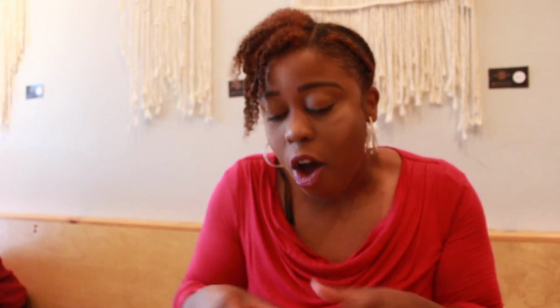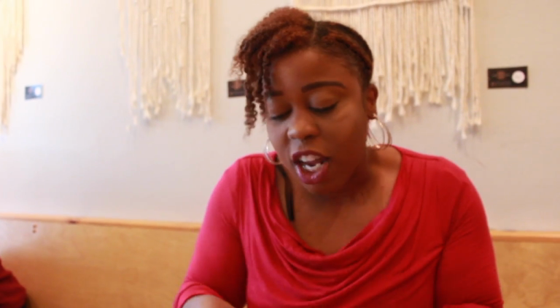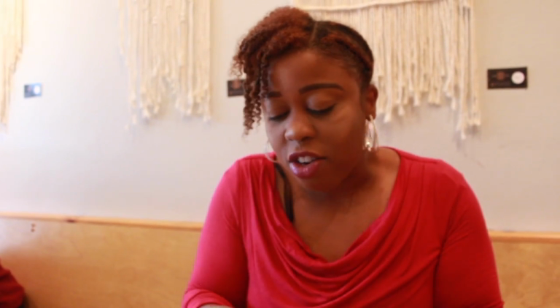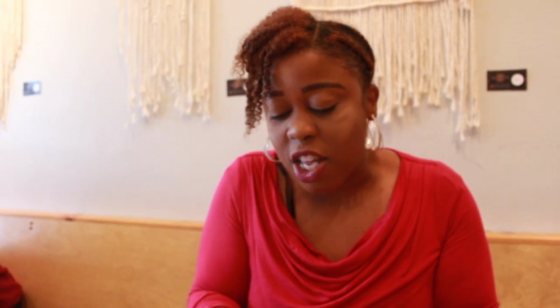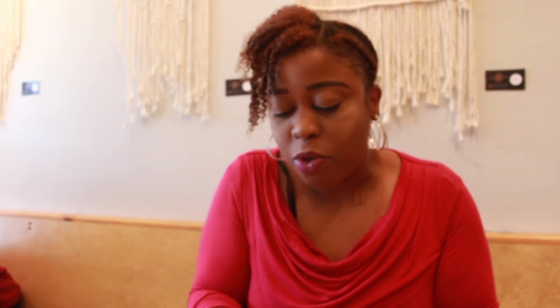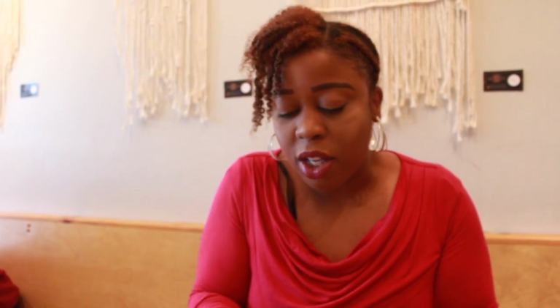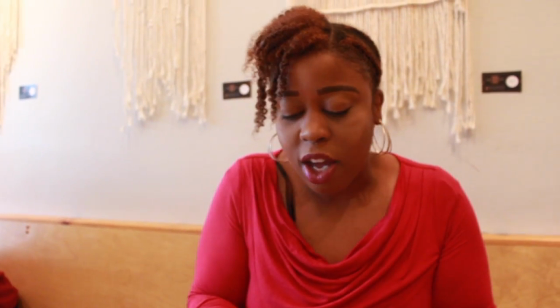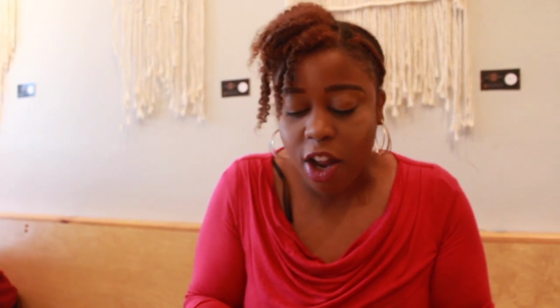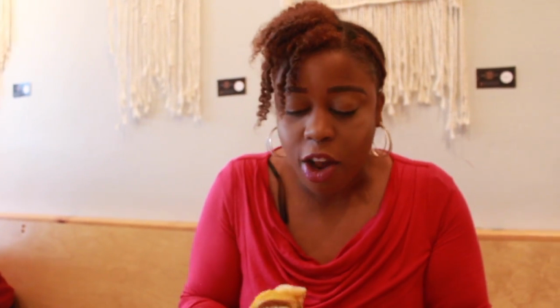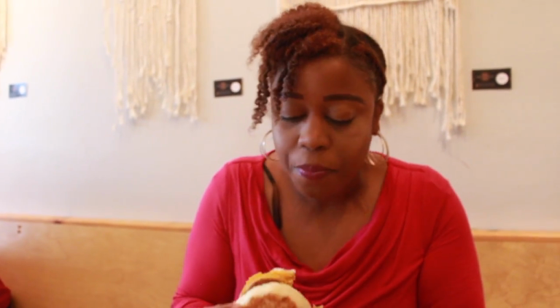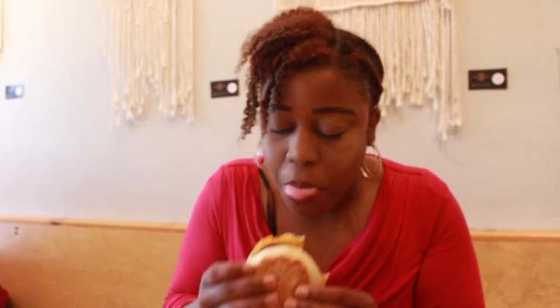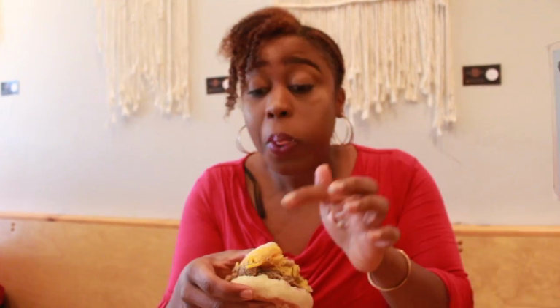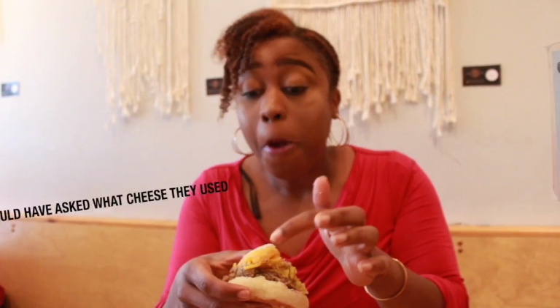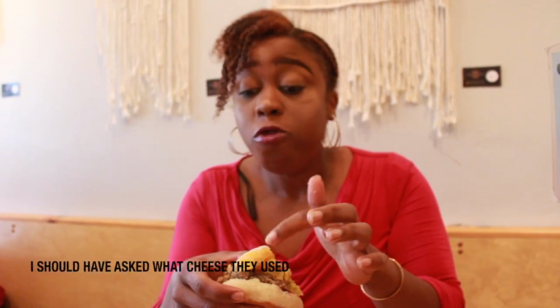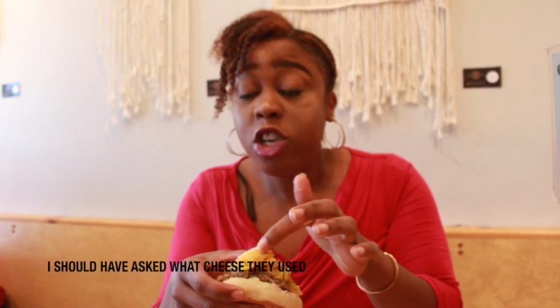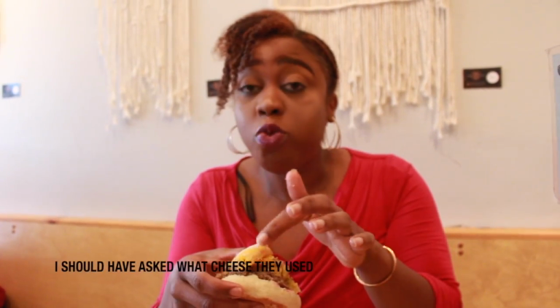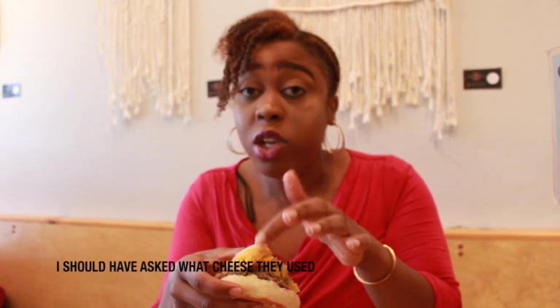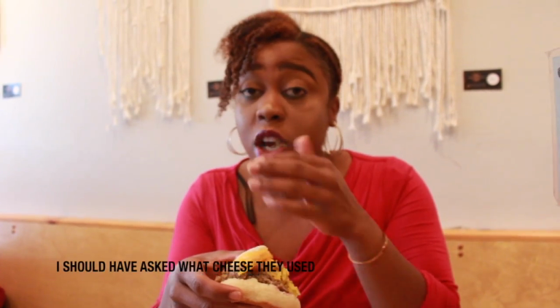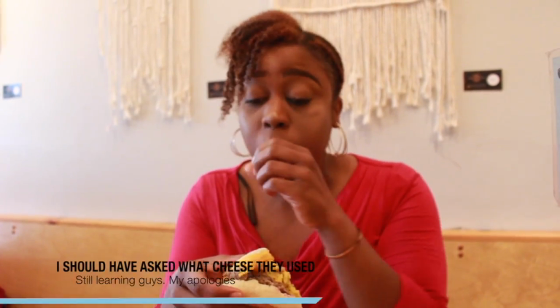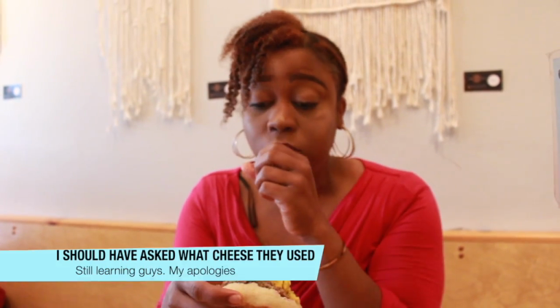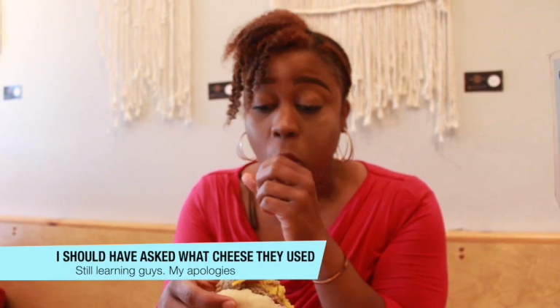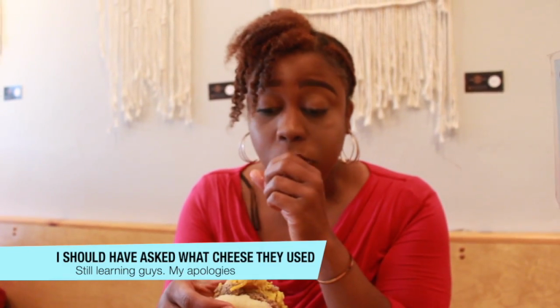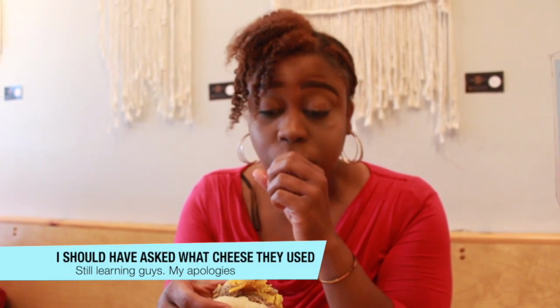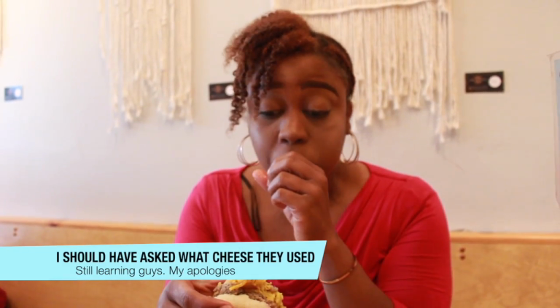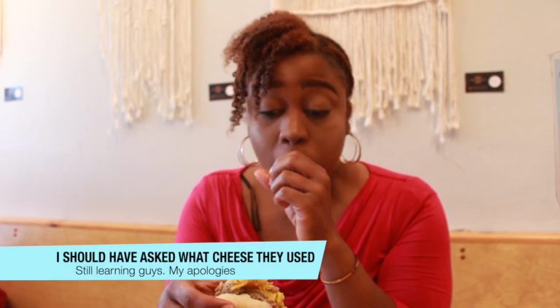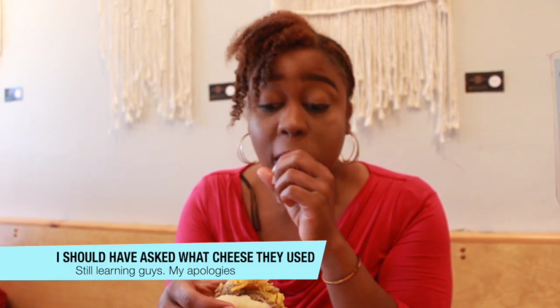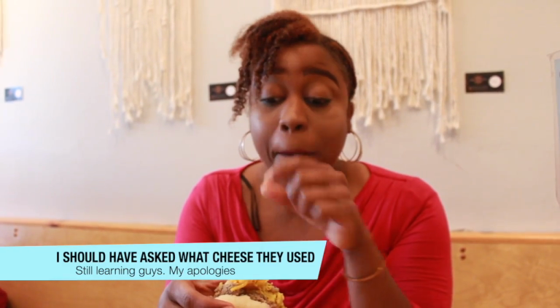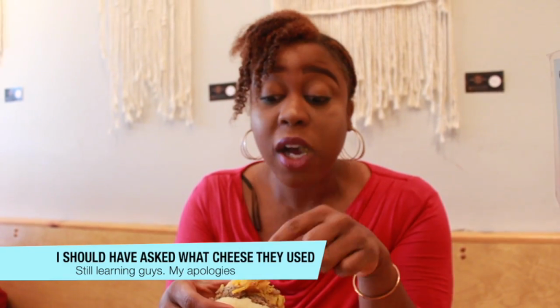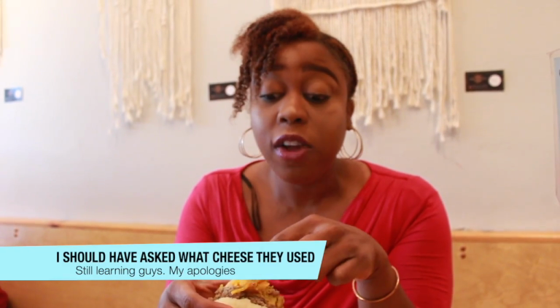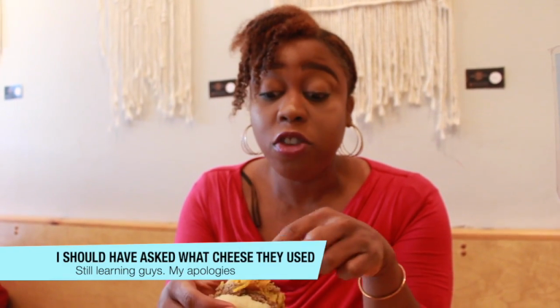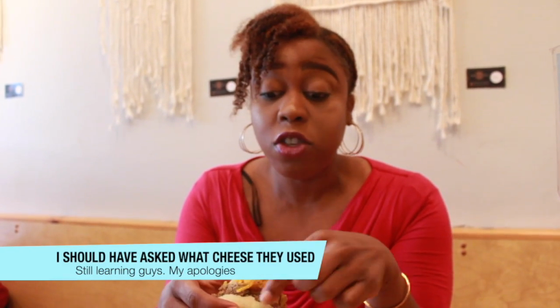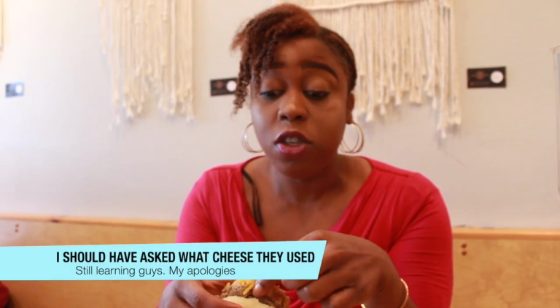All together the sandwich is really good. The cheese is really good. I love this cheese.